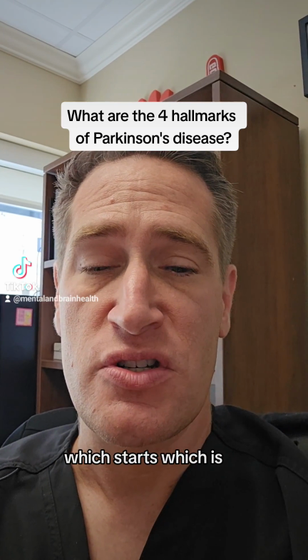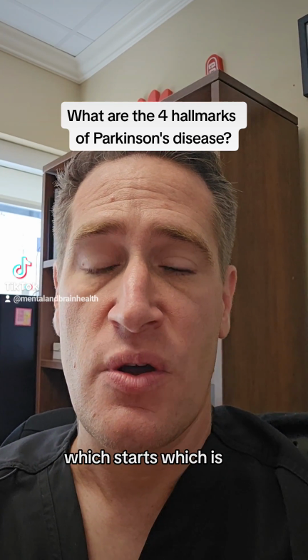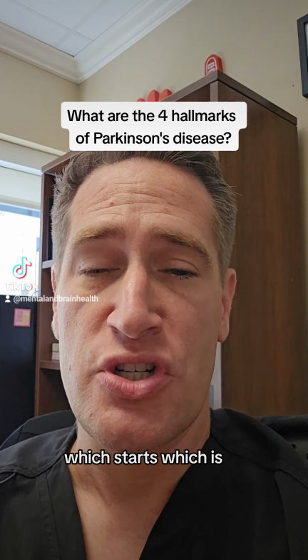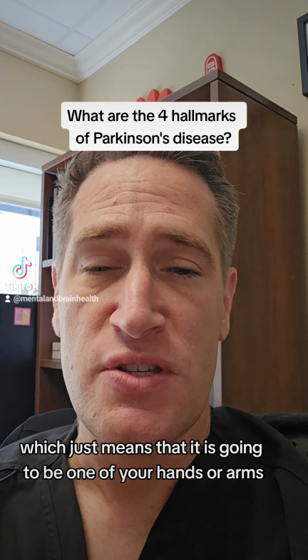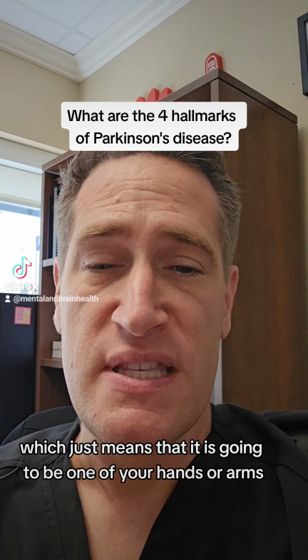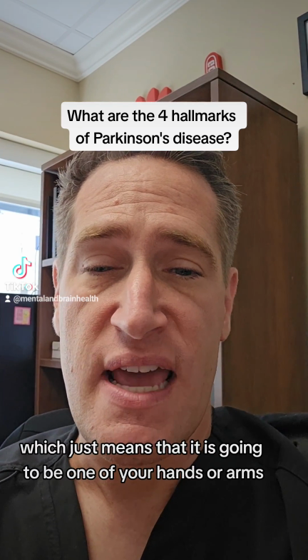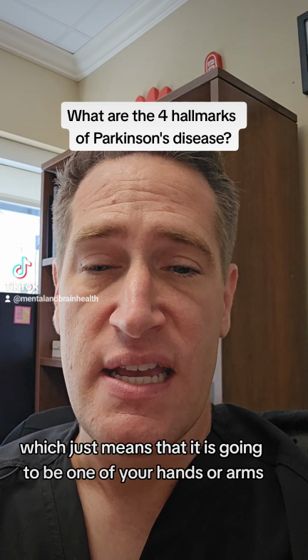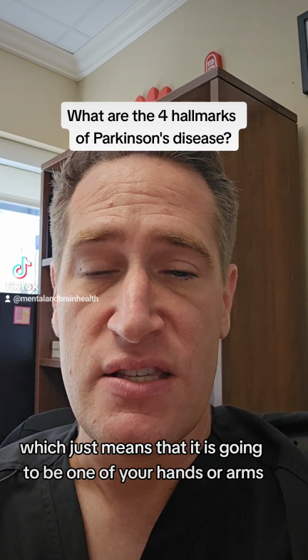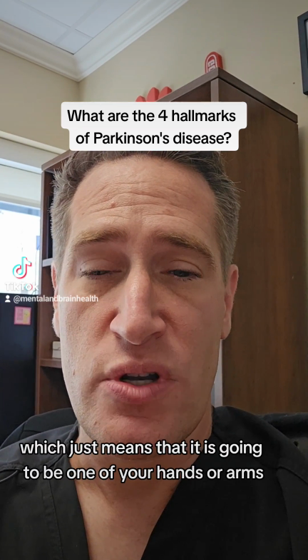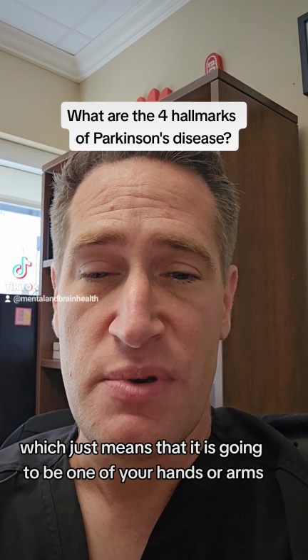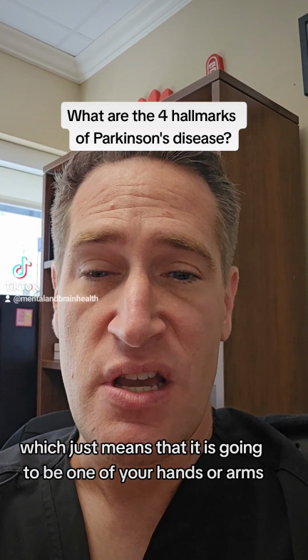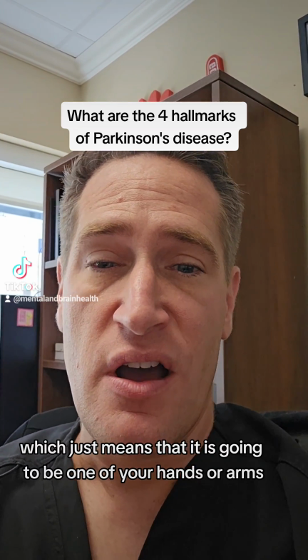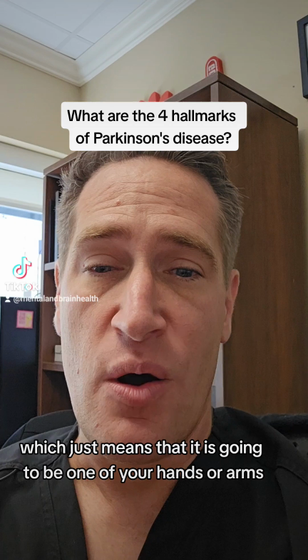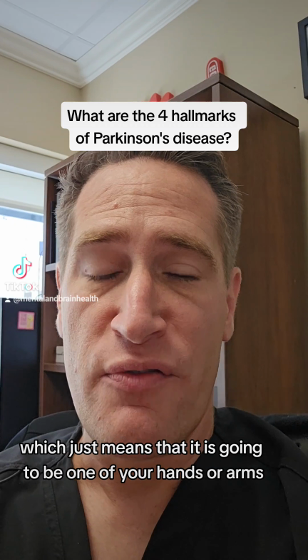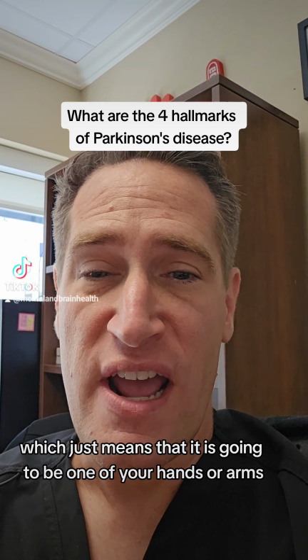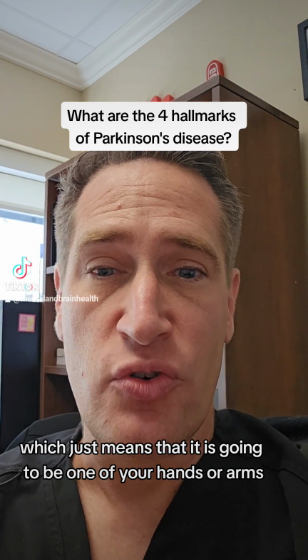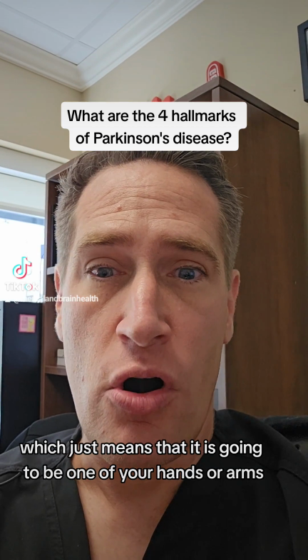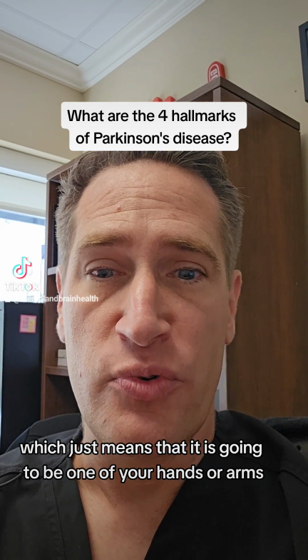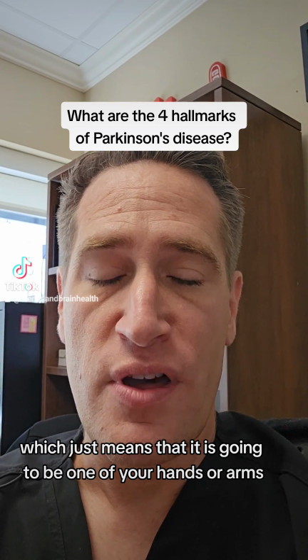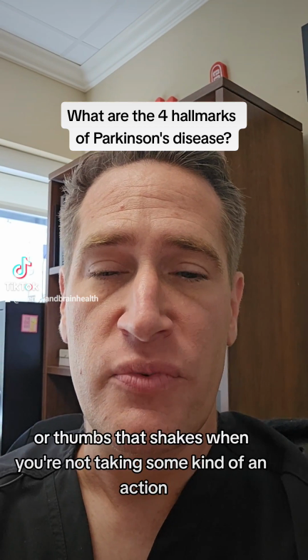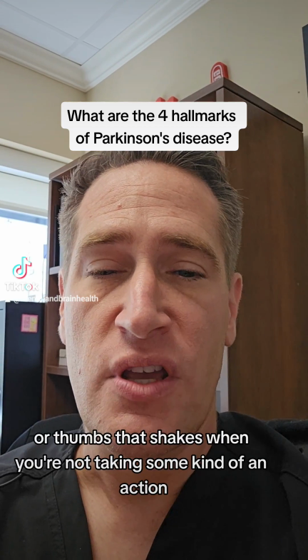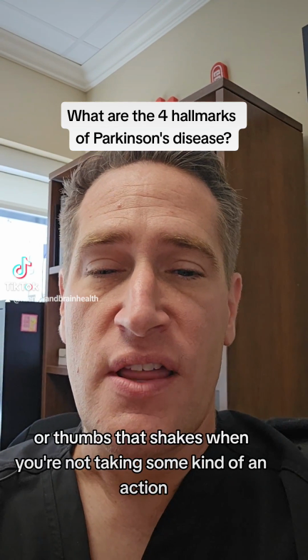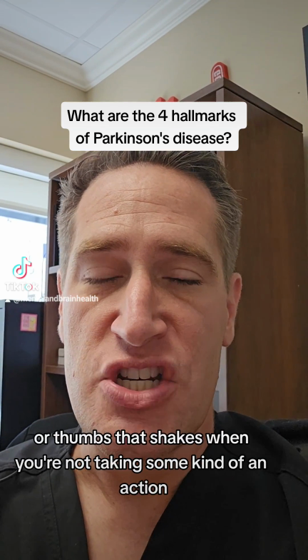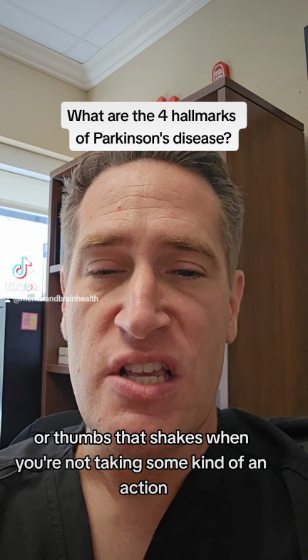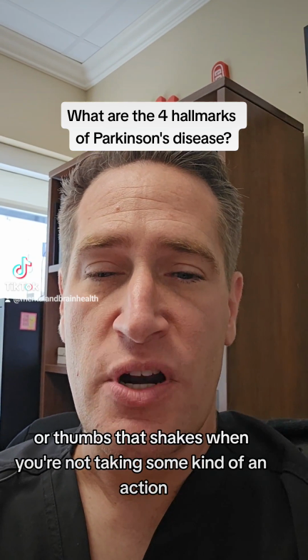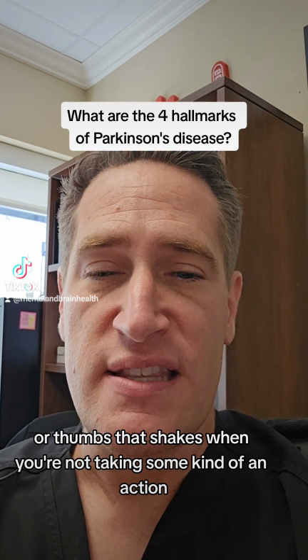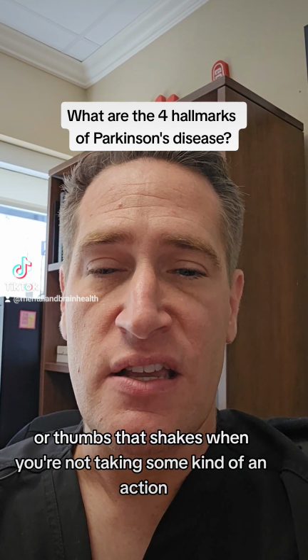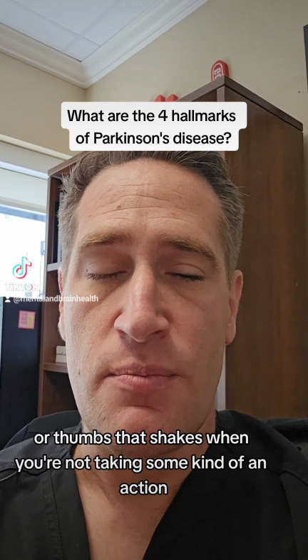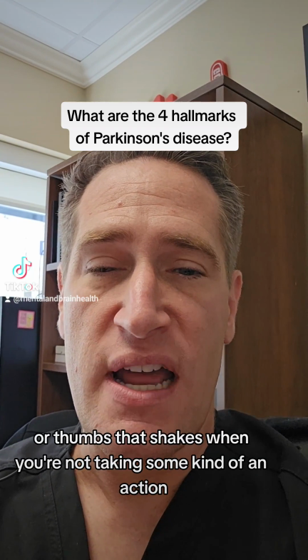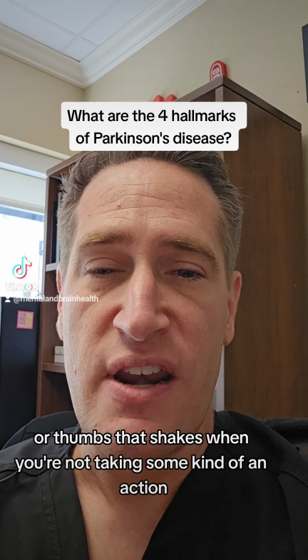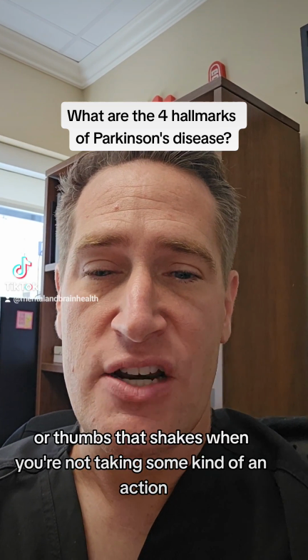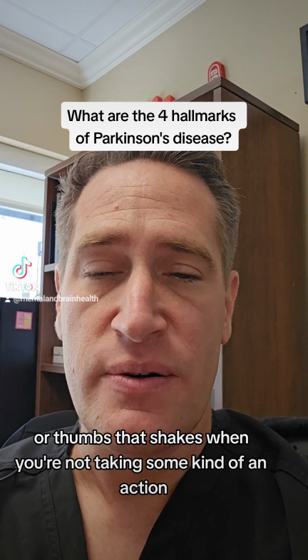which just means that it is going to be one of your hands or arms or thumbs that shakes when you're not taking some kind of an action.